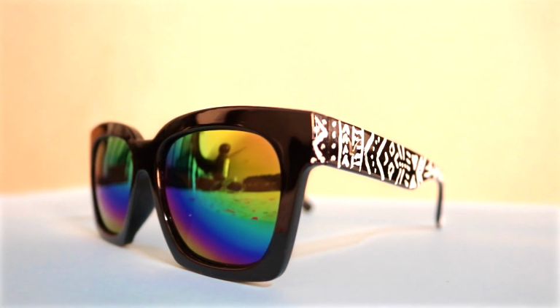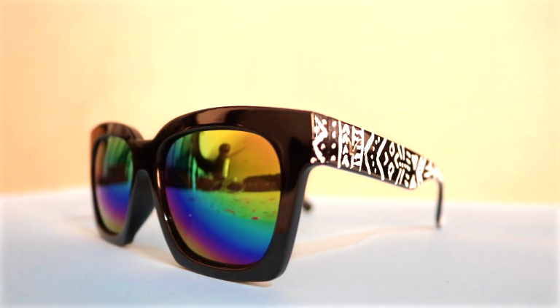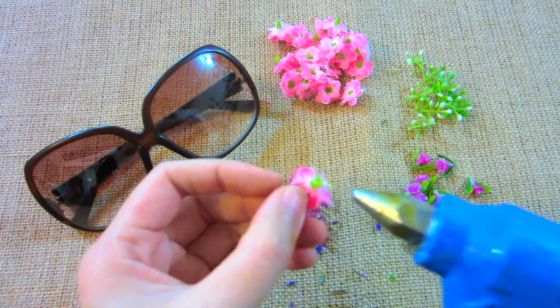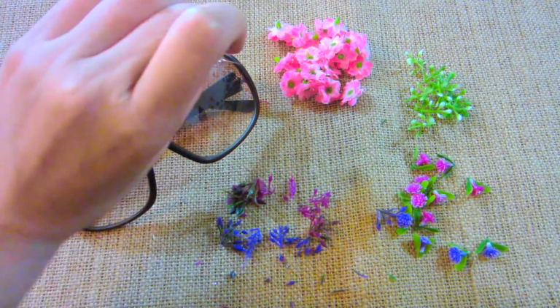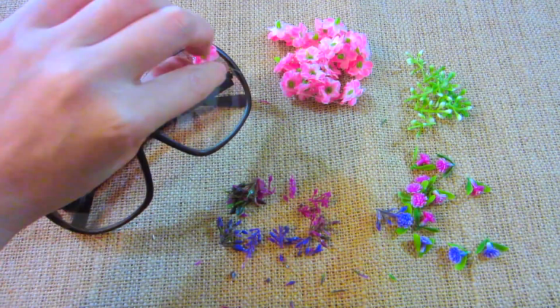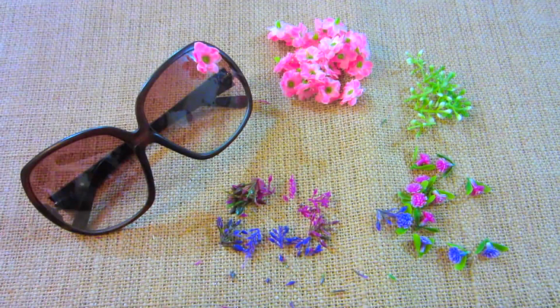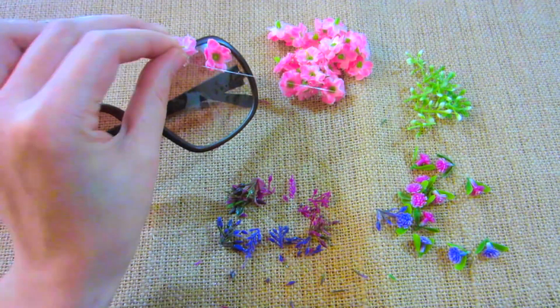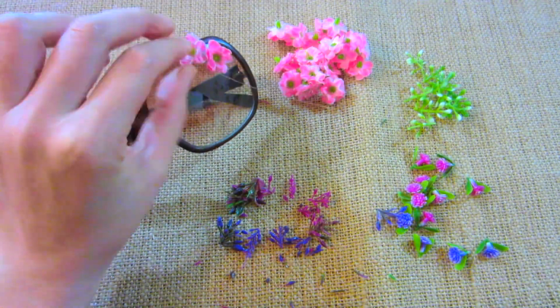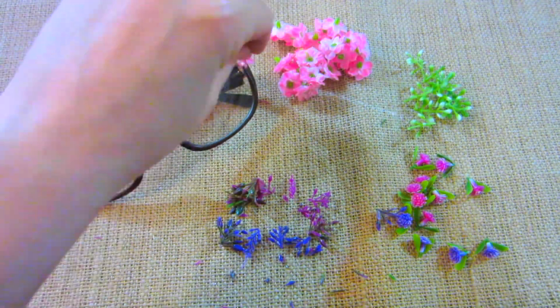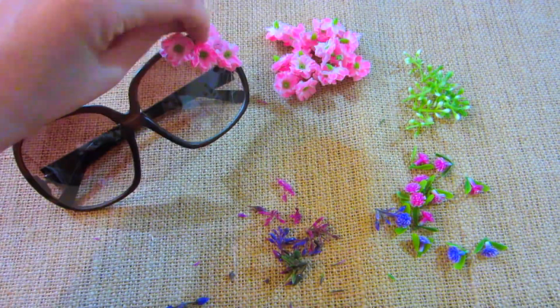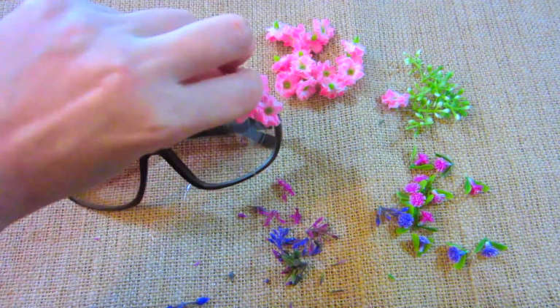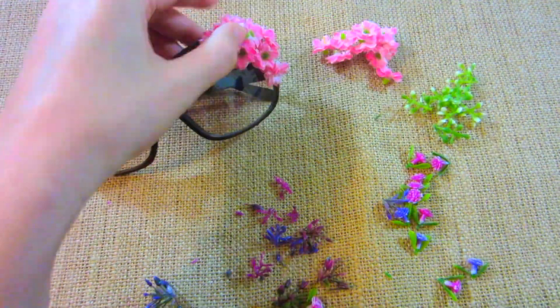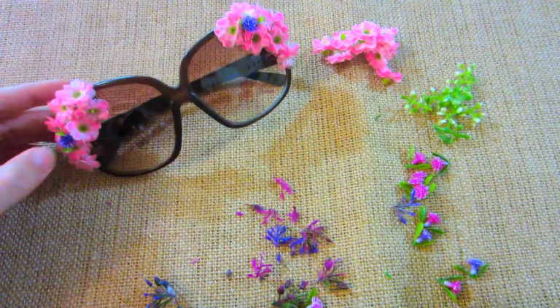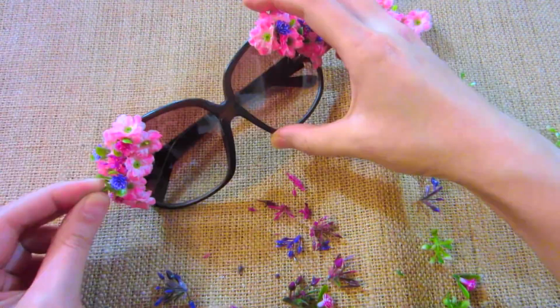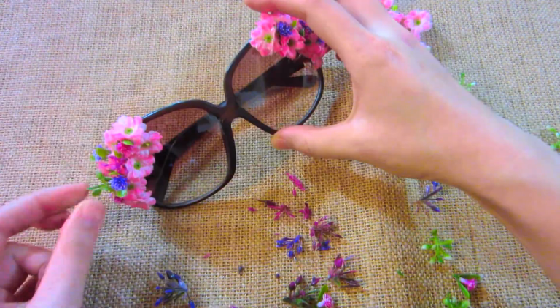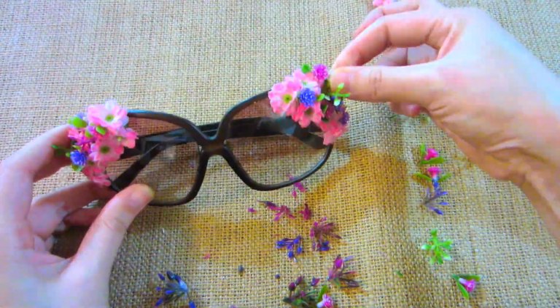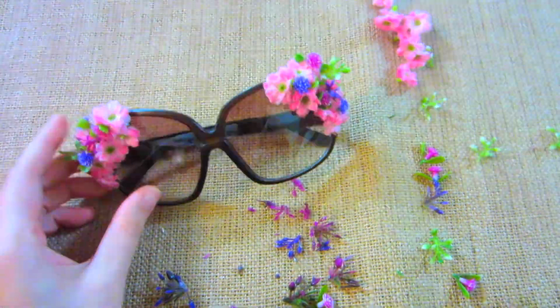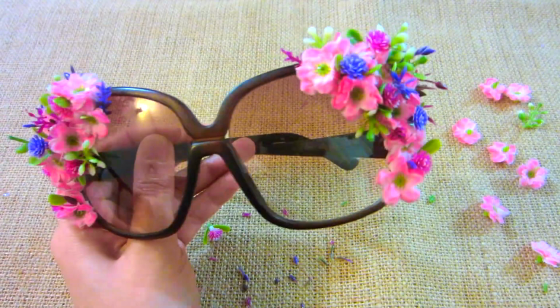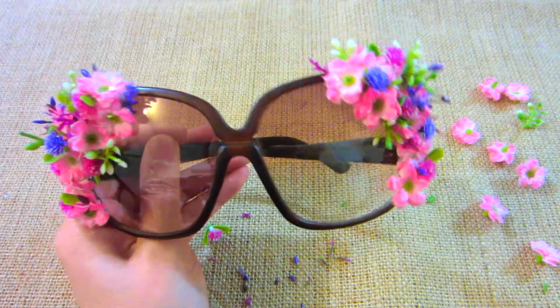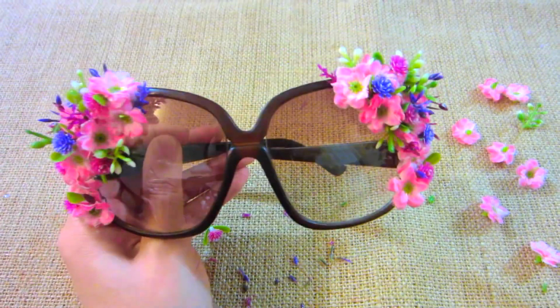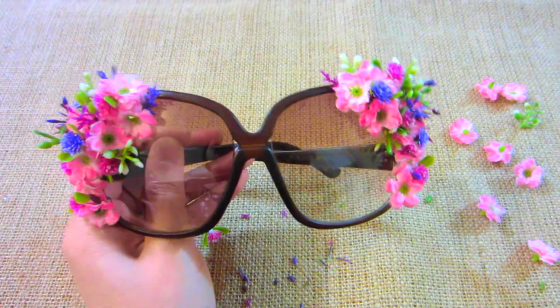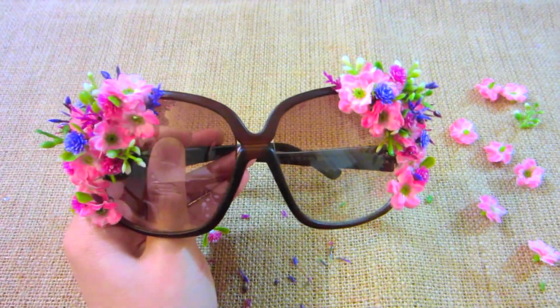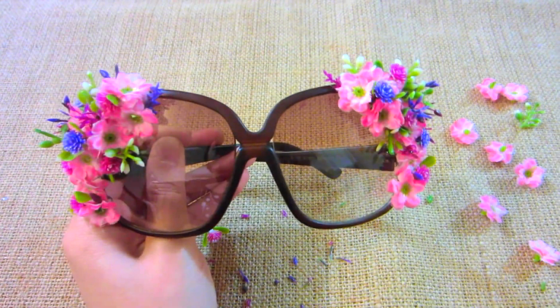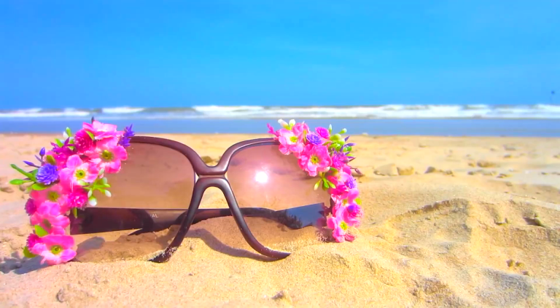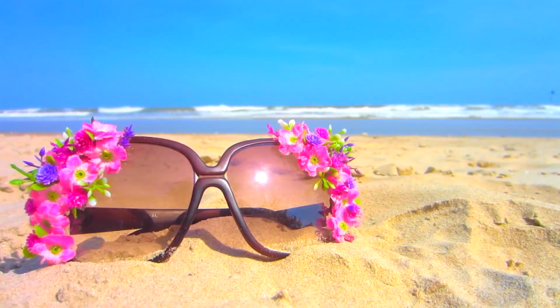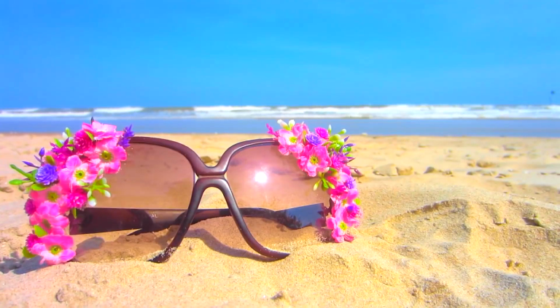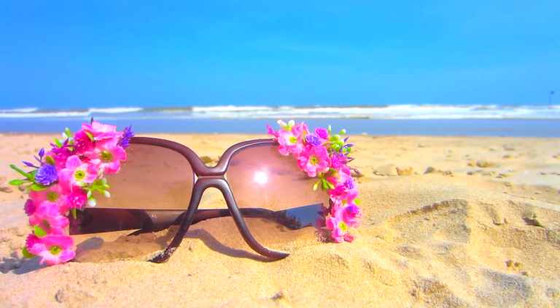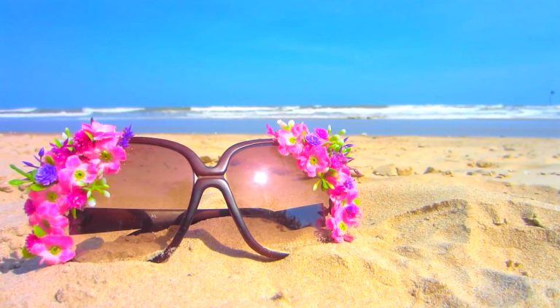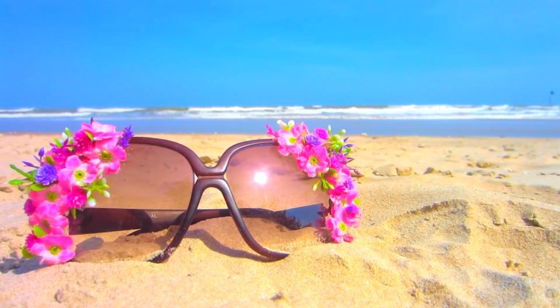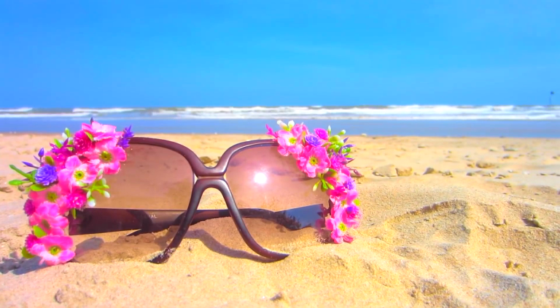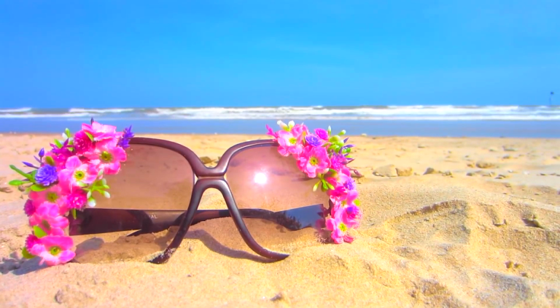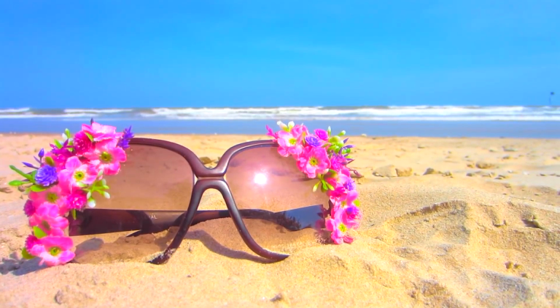Or you could just revamp your shades by simply gluing on some fake flowers, which is perfect for summer.